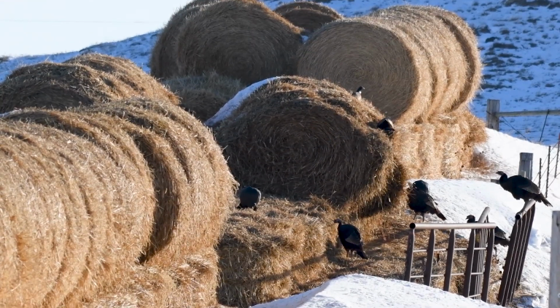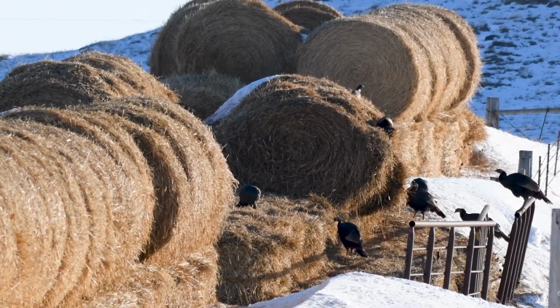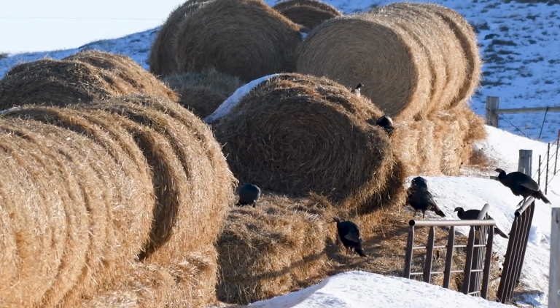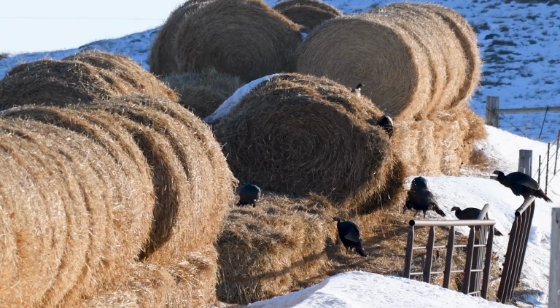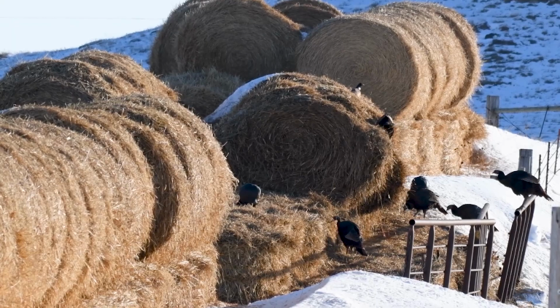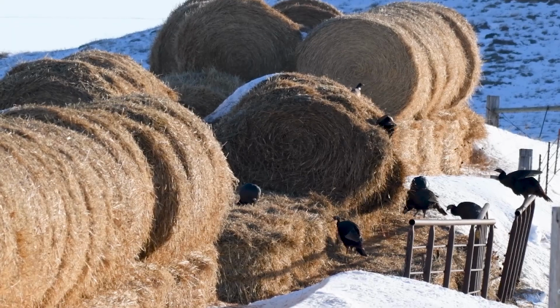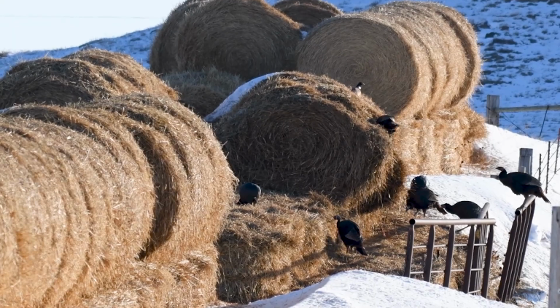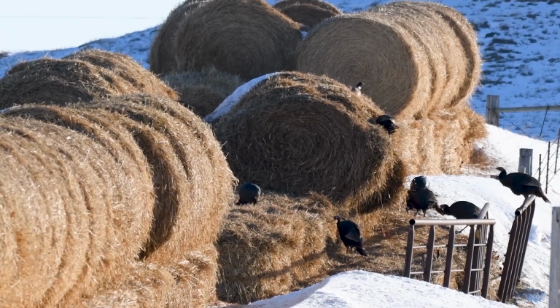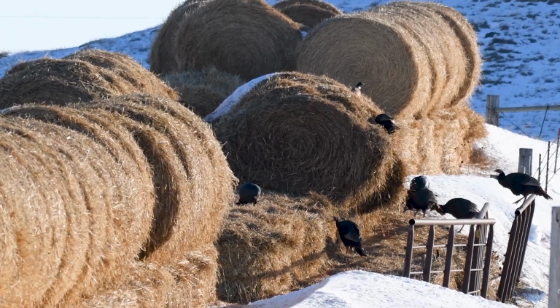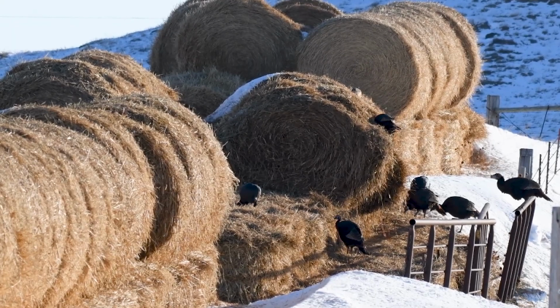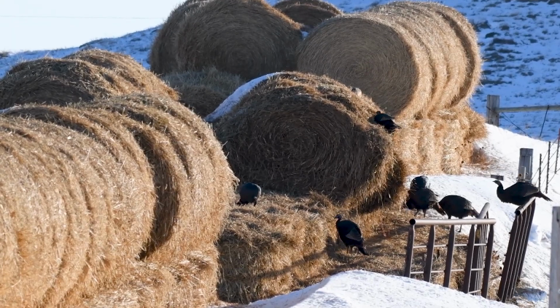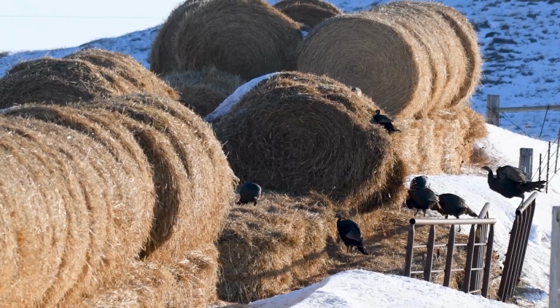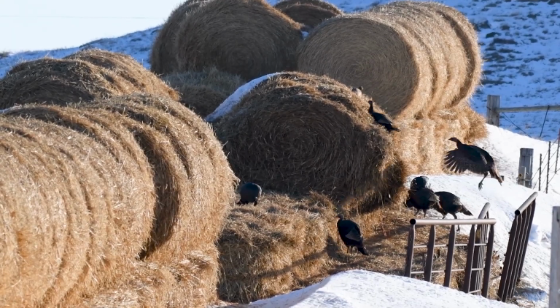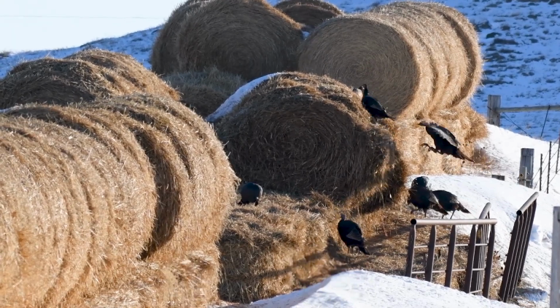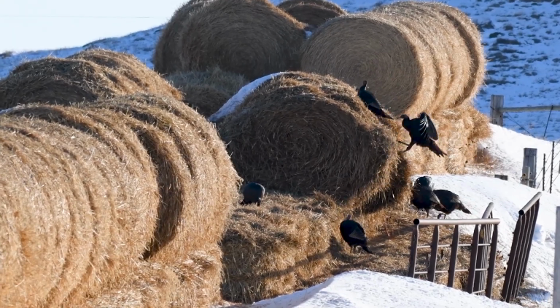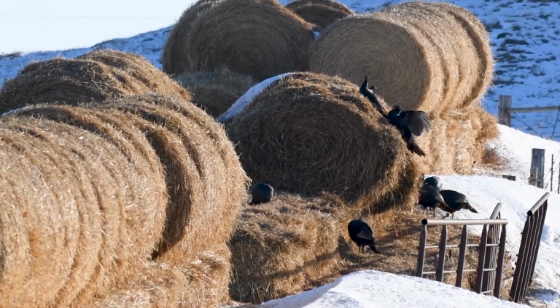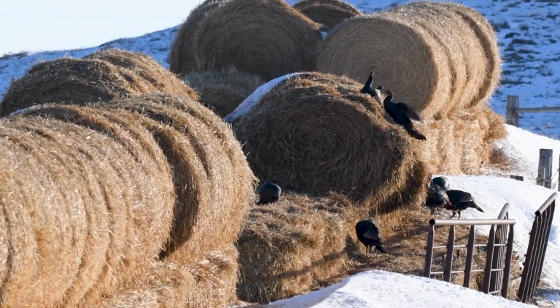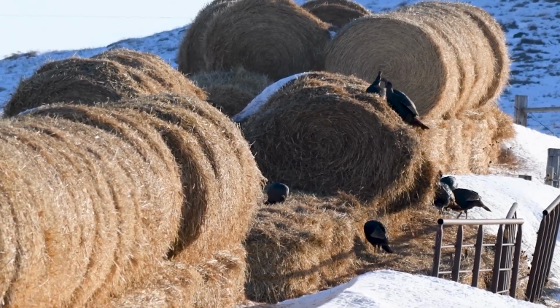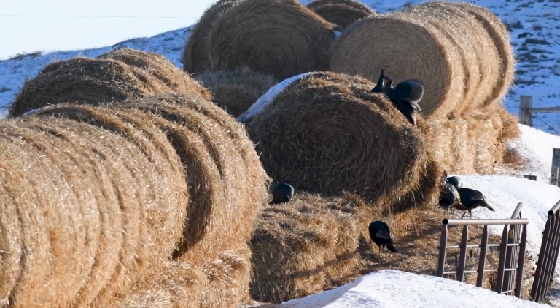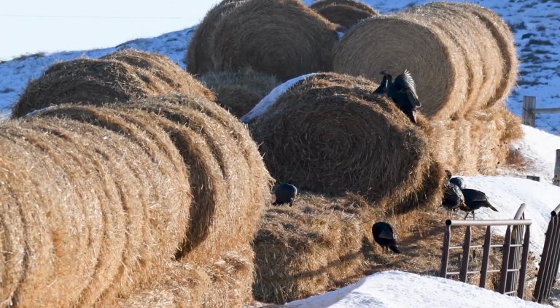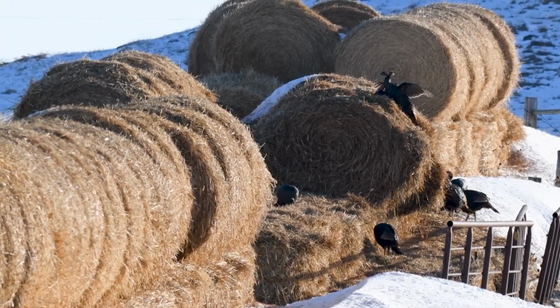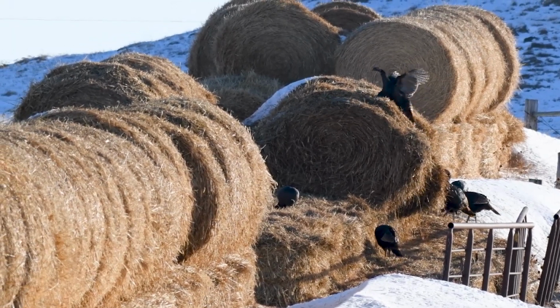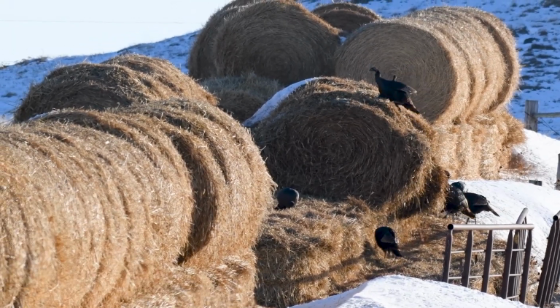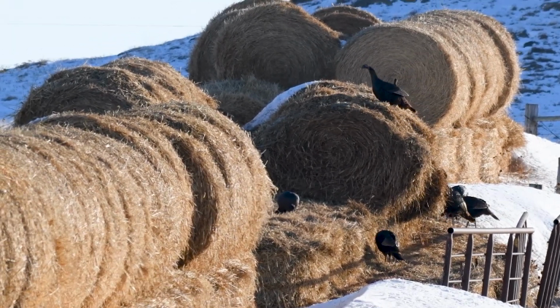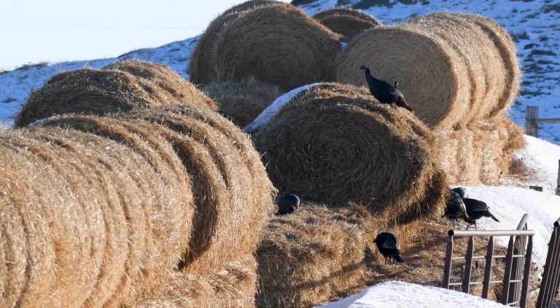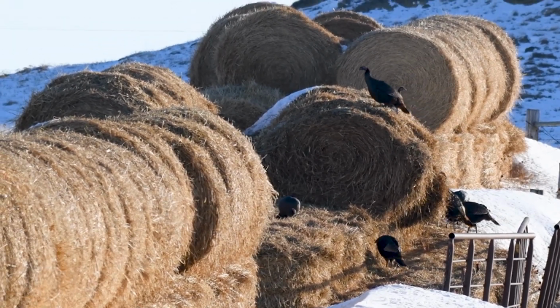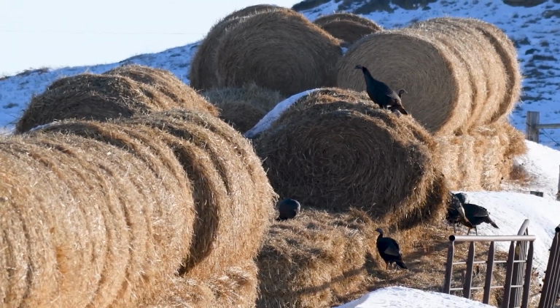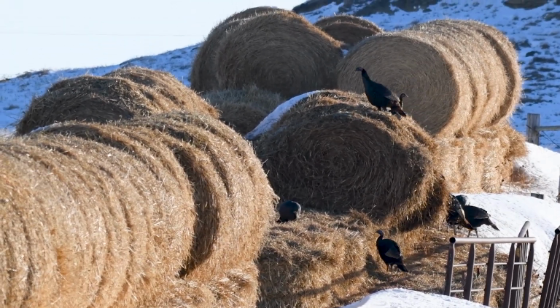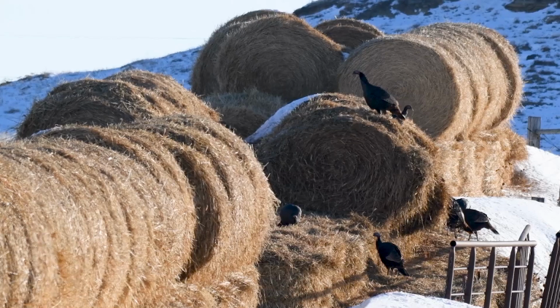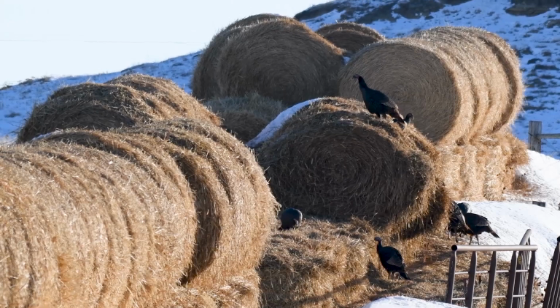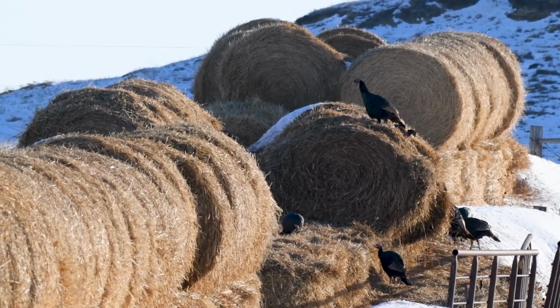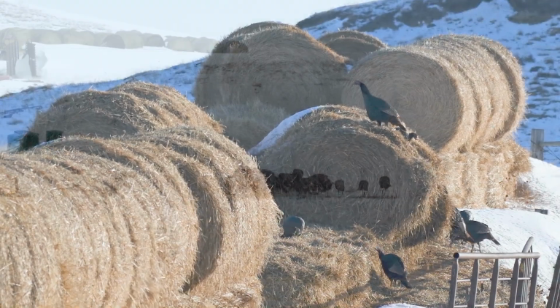When we get turkeys that come in, we have depredation. In winters like this year with a lot of snow, a lot of times they'll come into haystacks, feed piles, things like that.